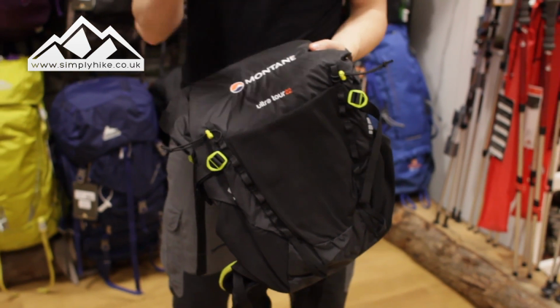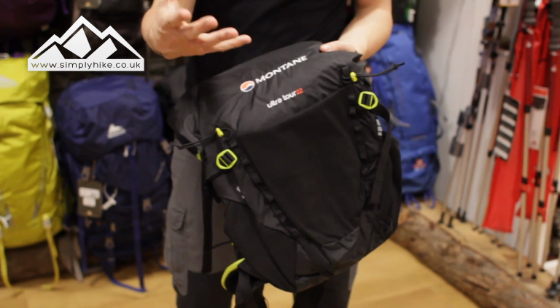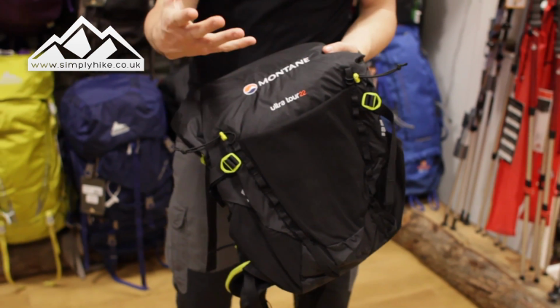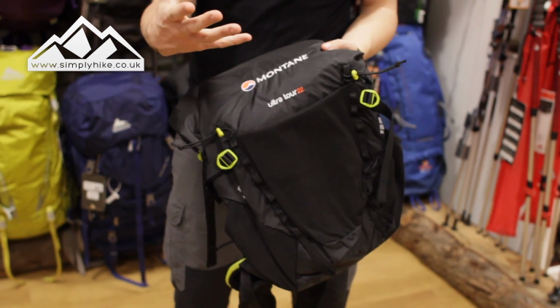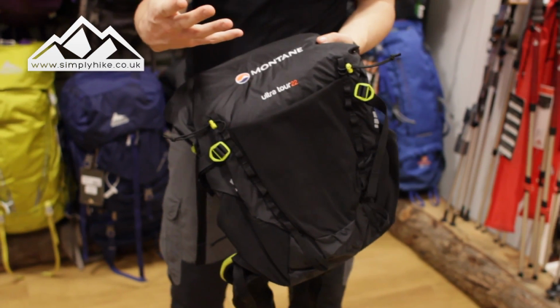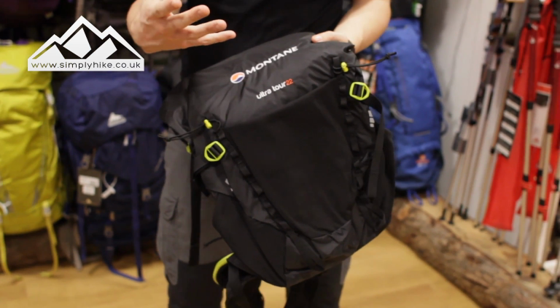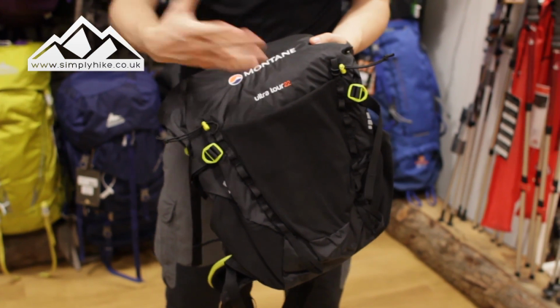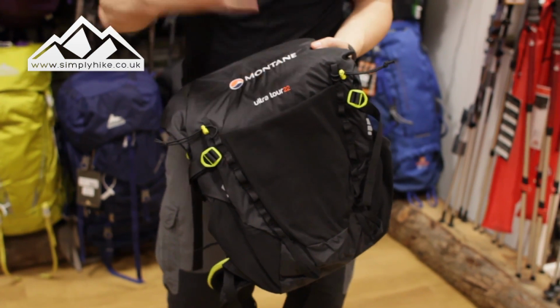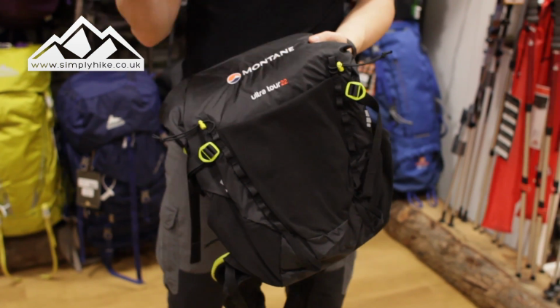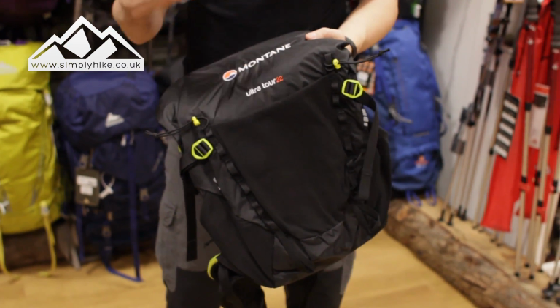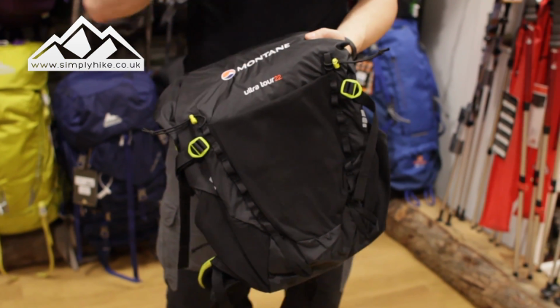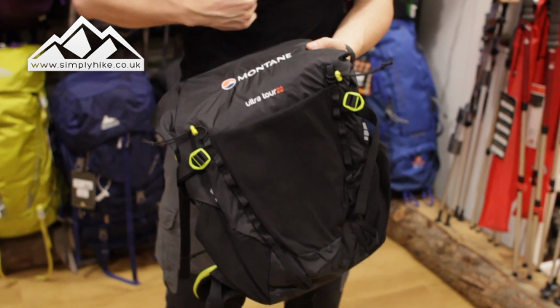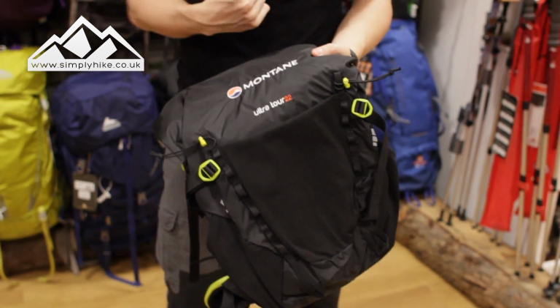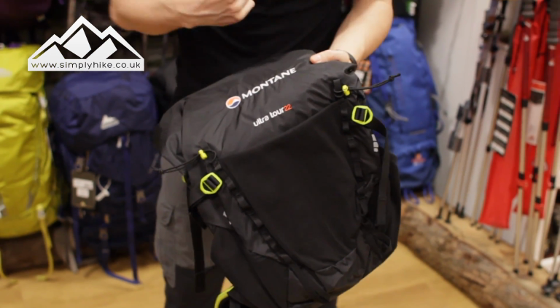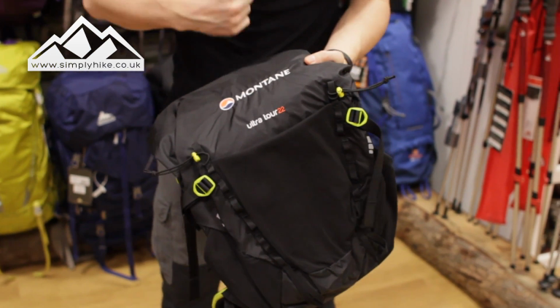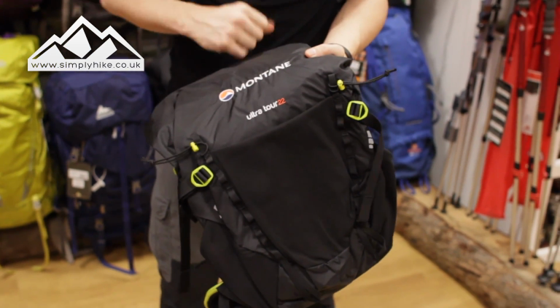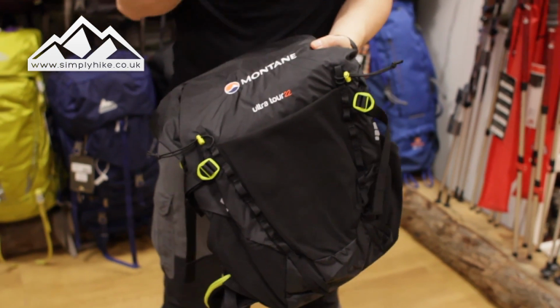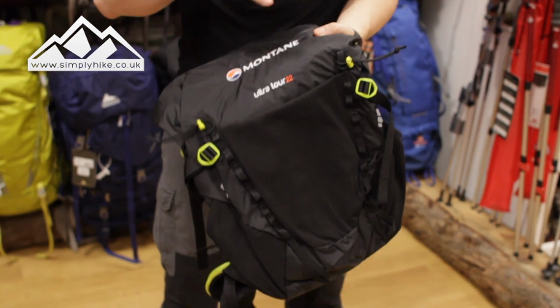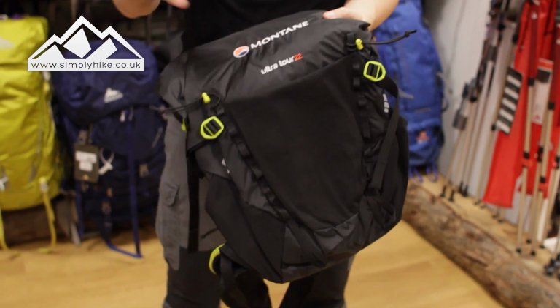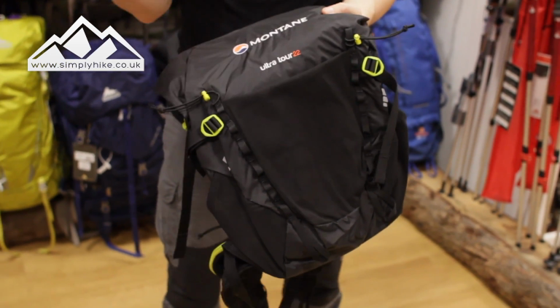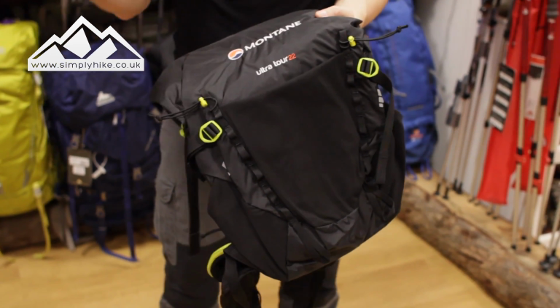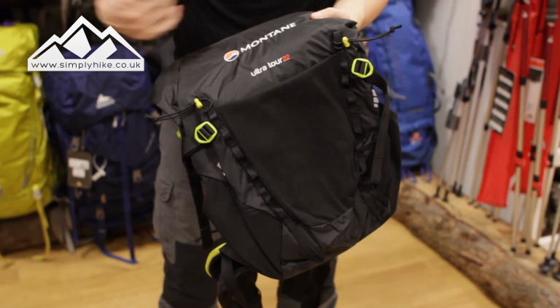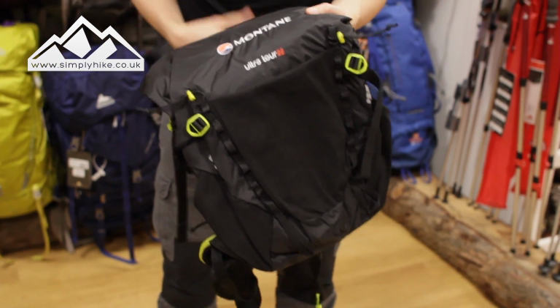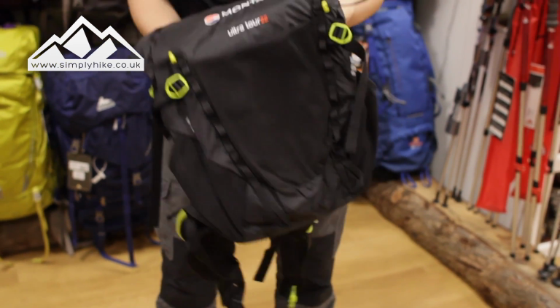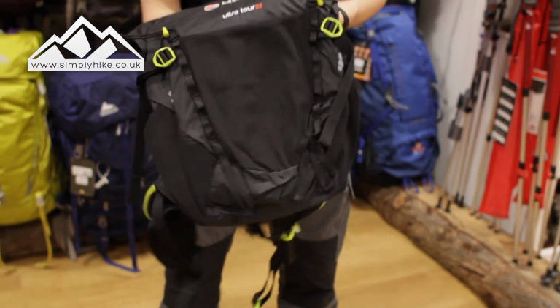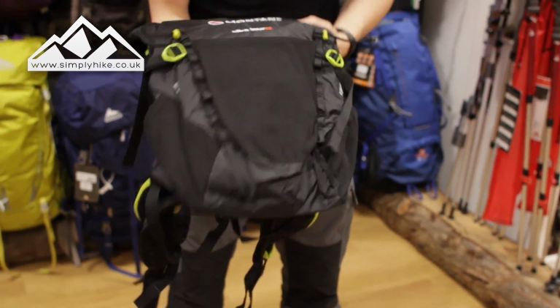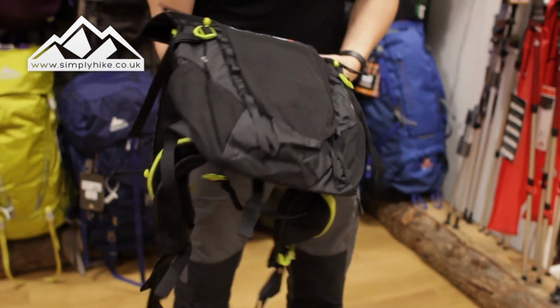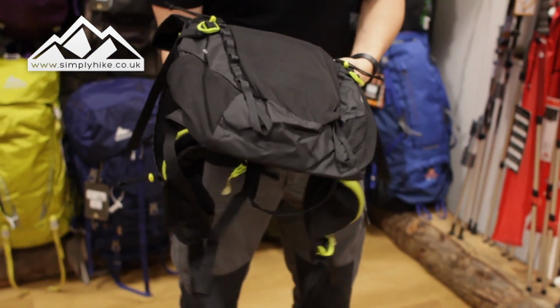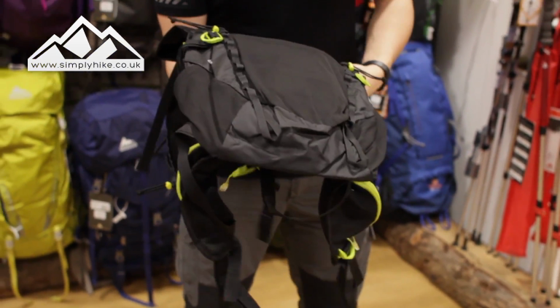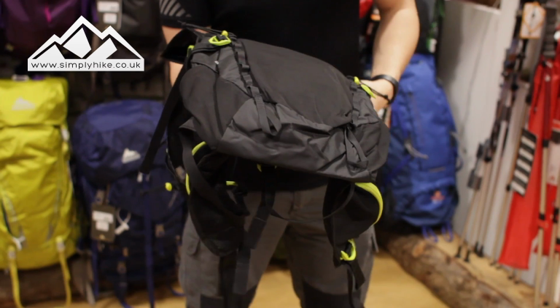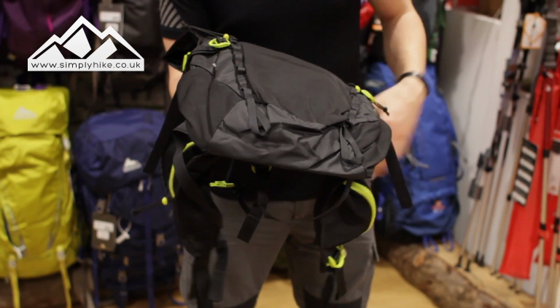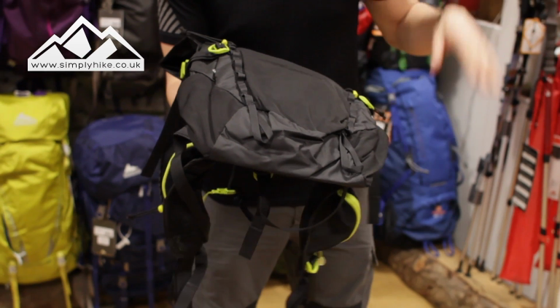This rucksack has a waterproofing rating of — in HH terms — 1000 hydrostatic head, which isn't too bad at all. Anyway, let's go through some of the features of the bag.